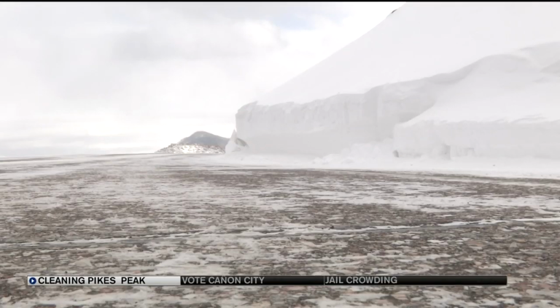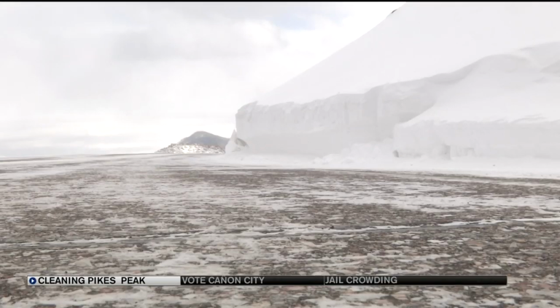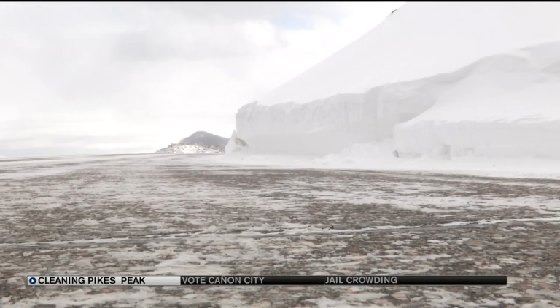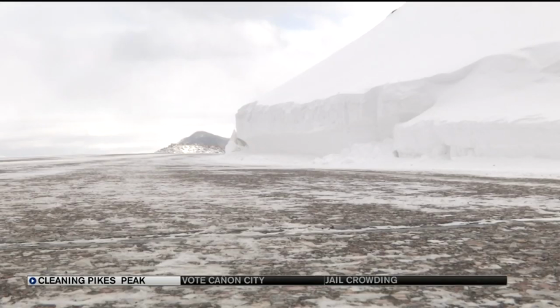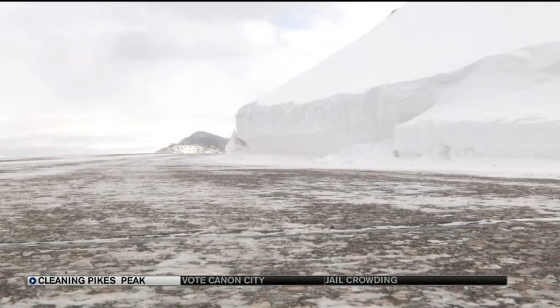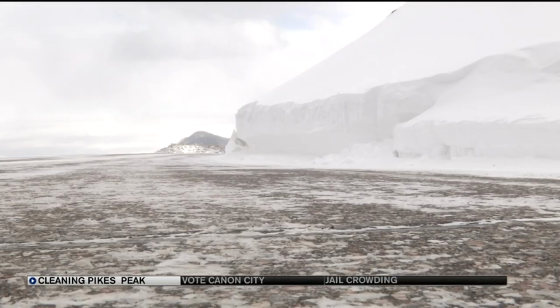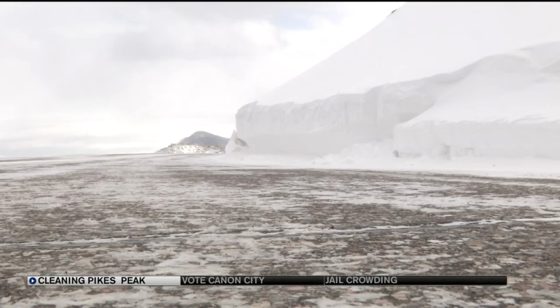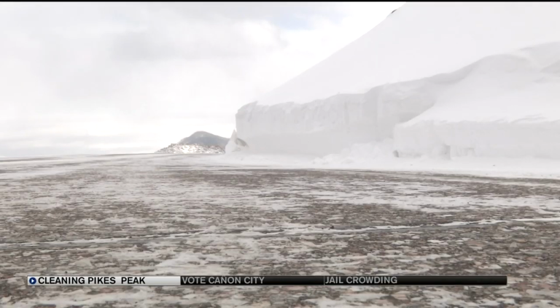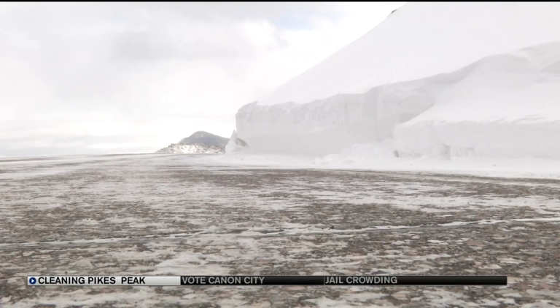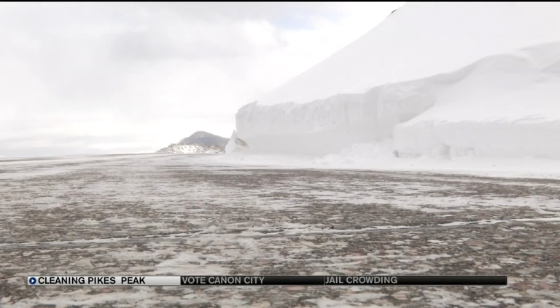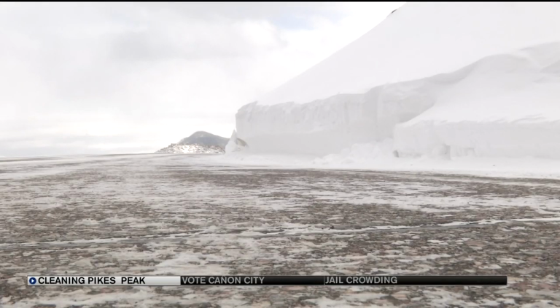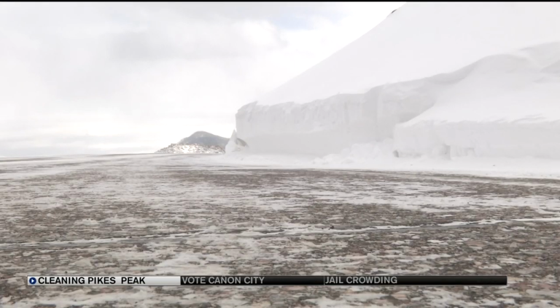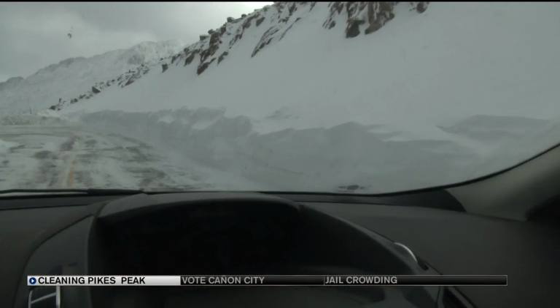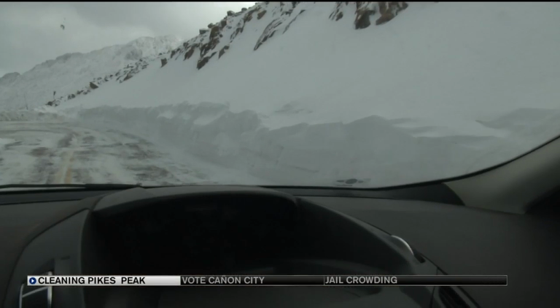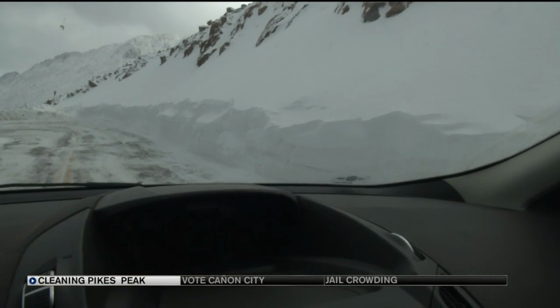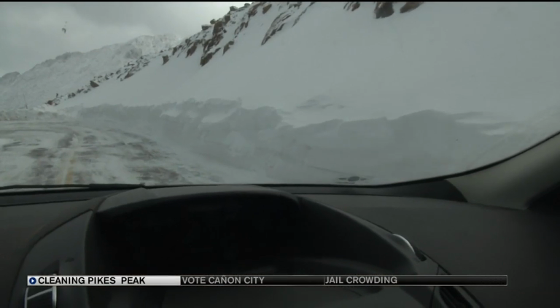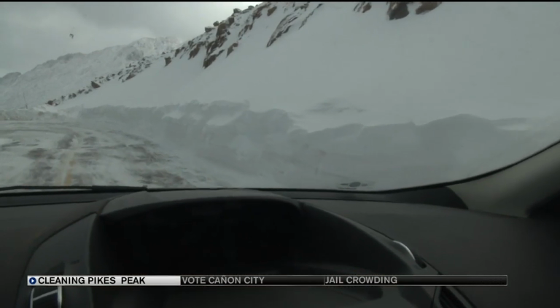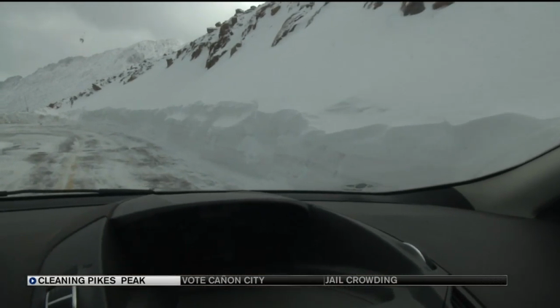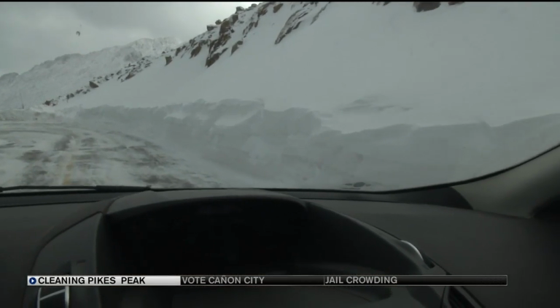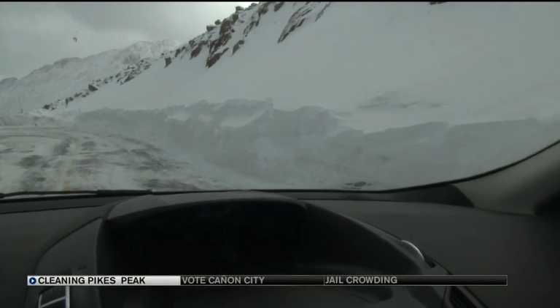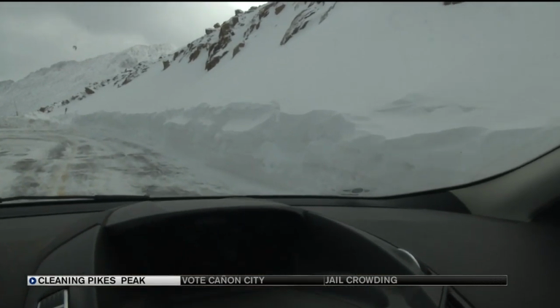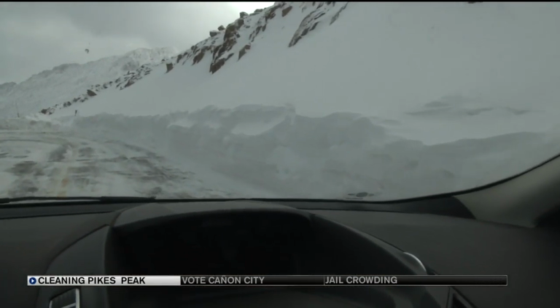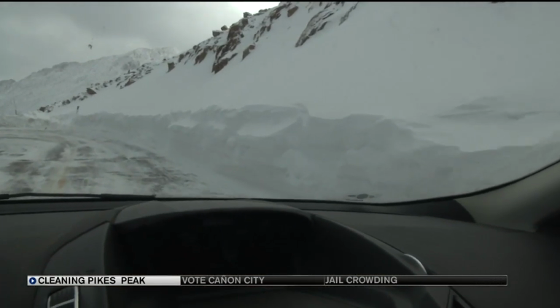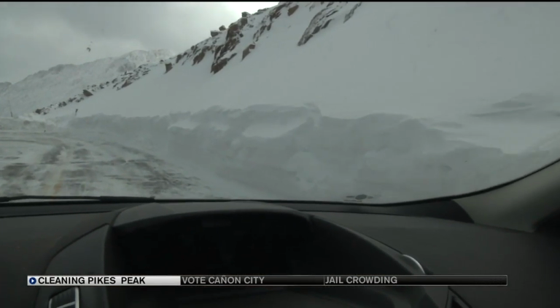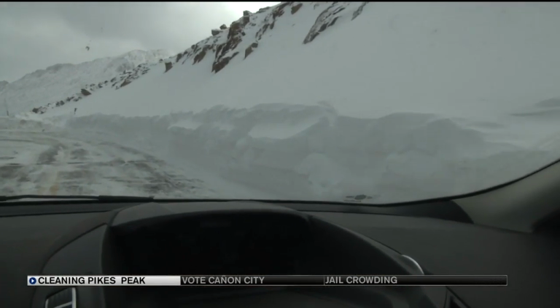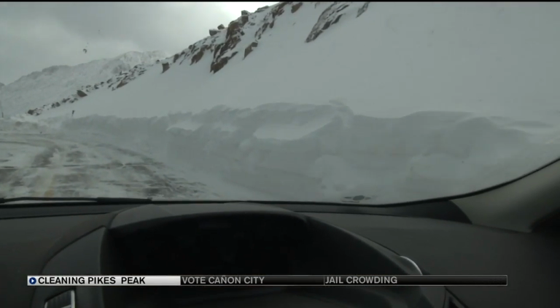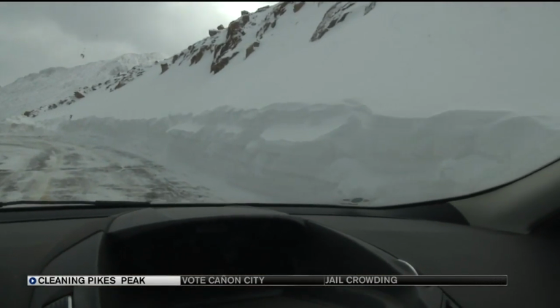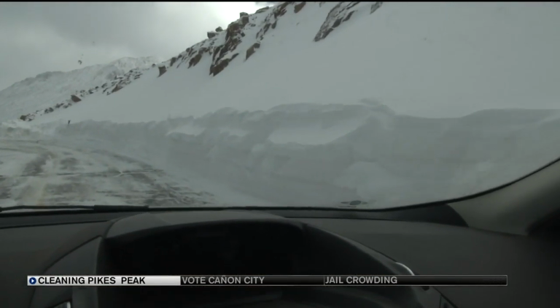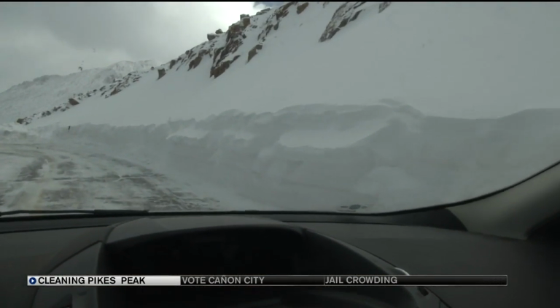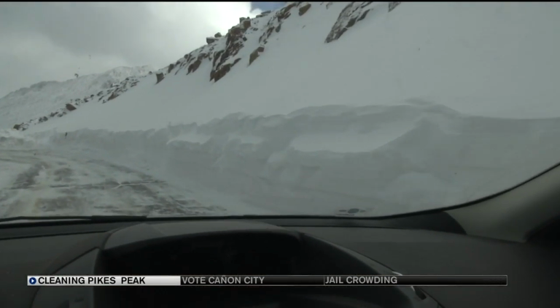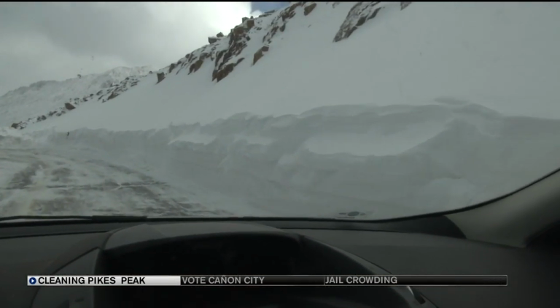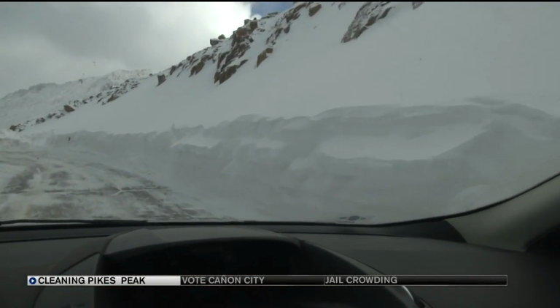Winter trips up the highway account for close to 30% of yearly visitors. So many people, it's worth the cost of keeping roads clear.